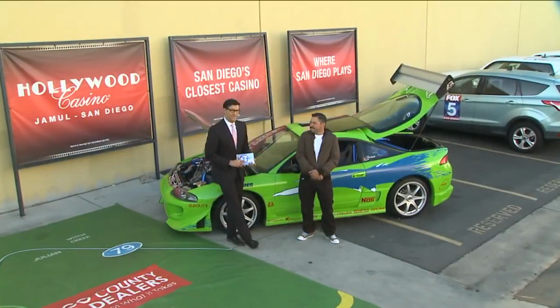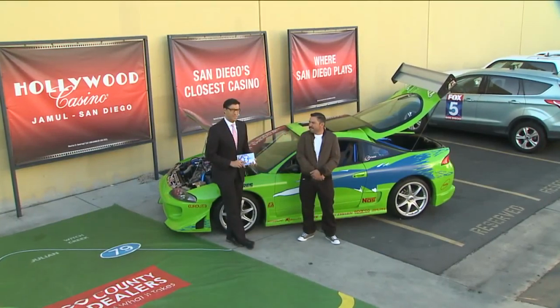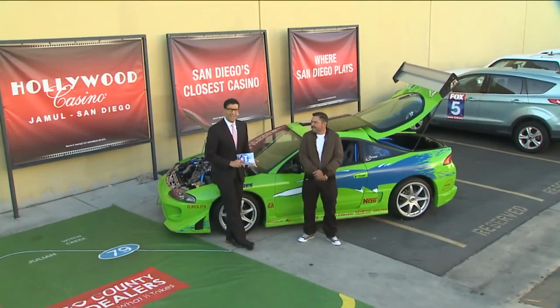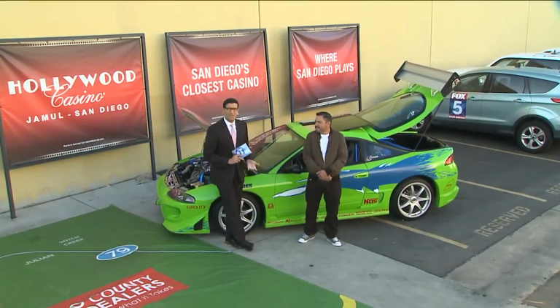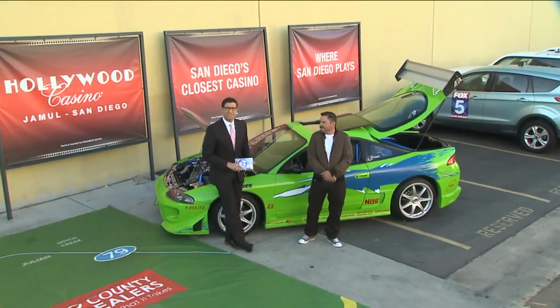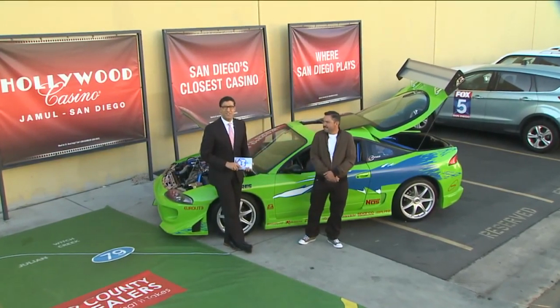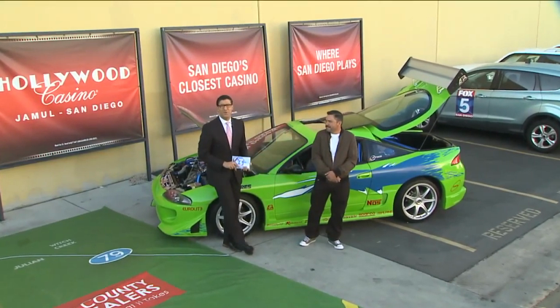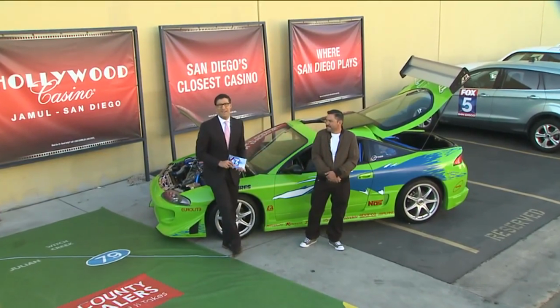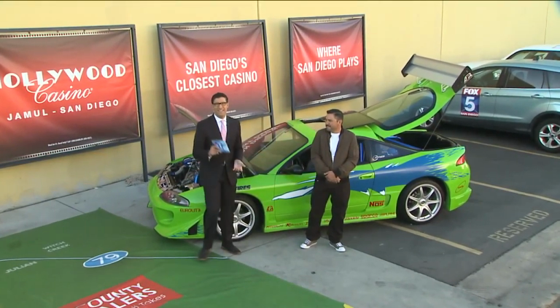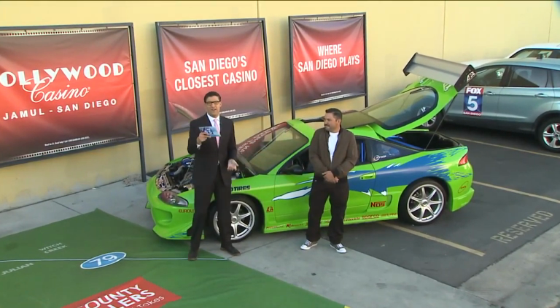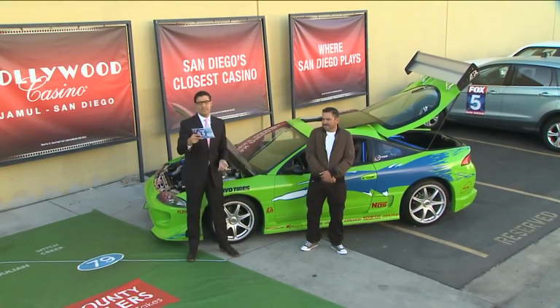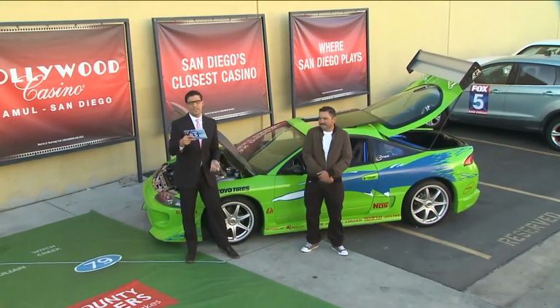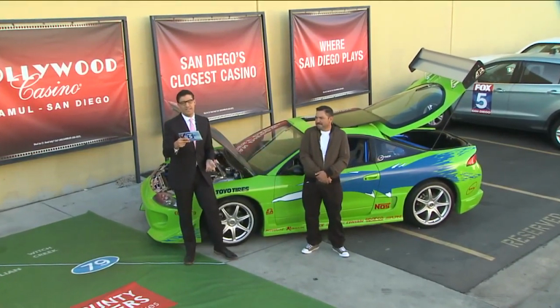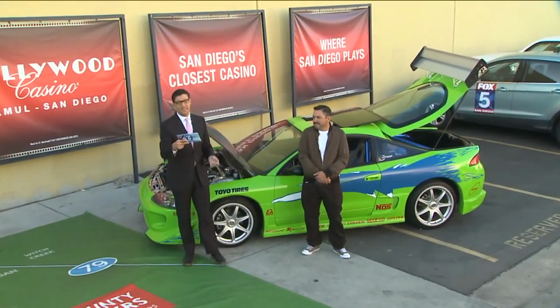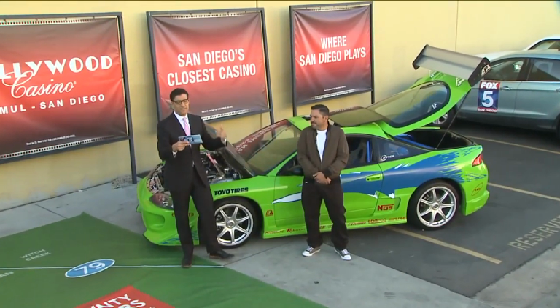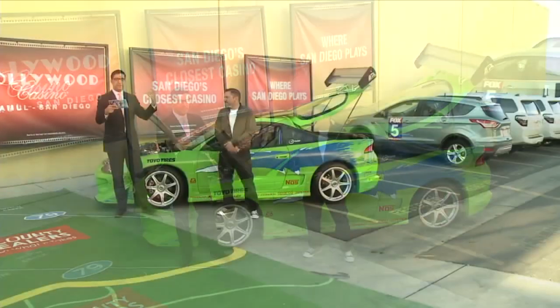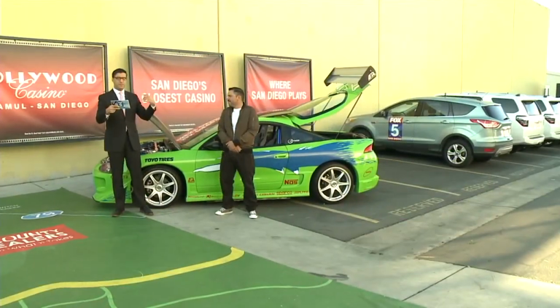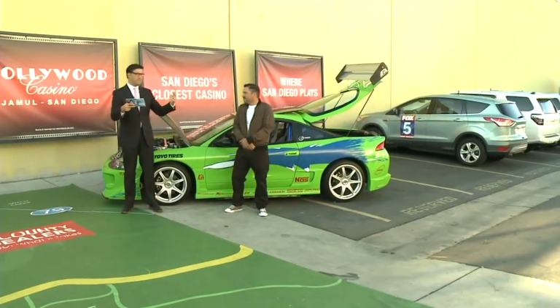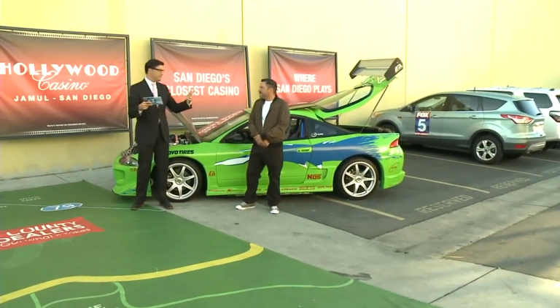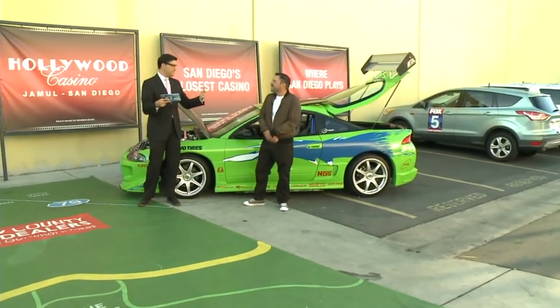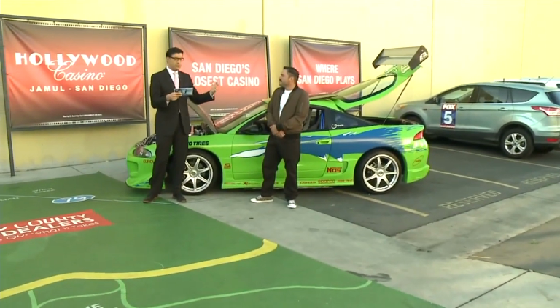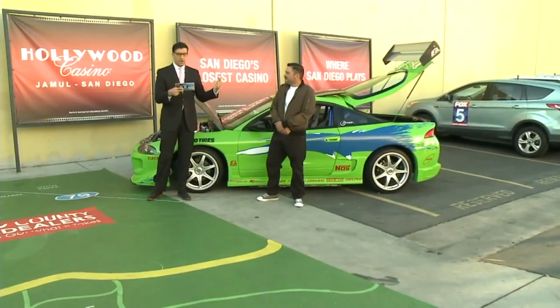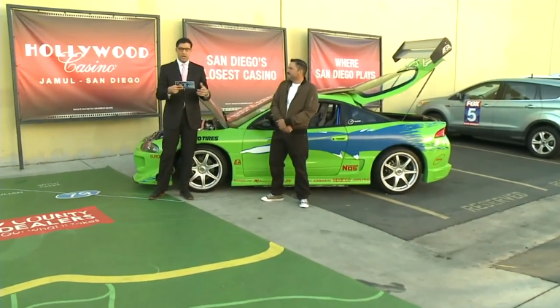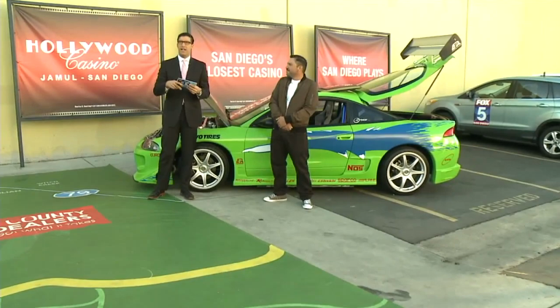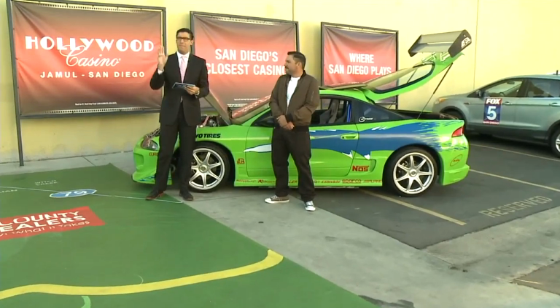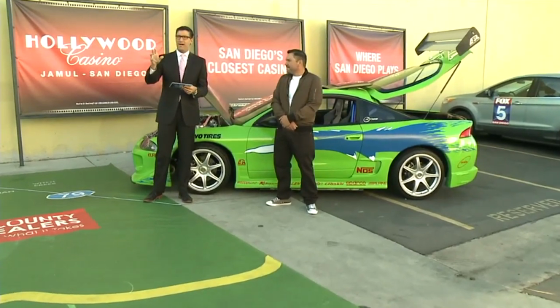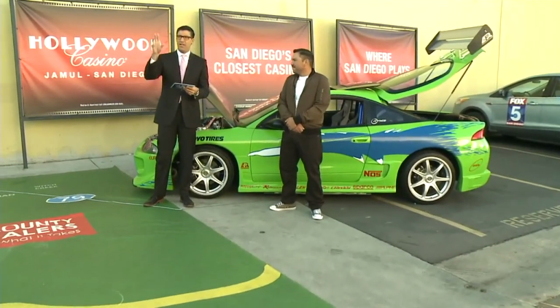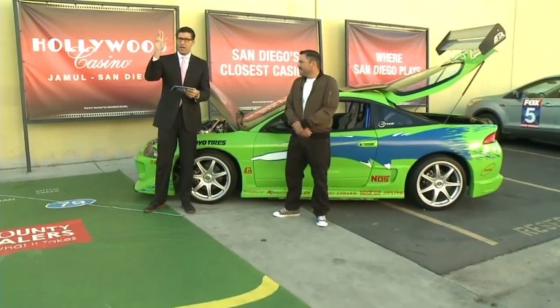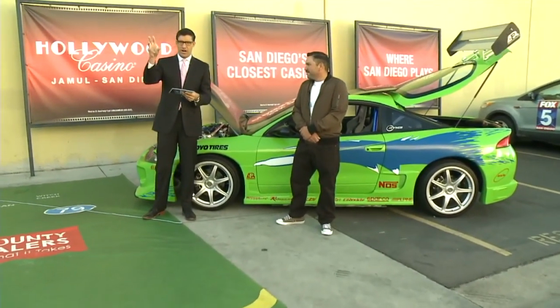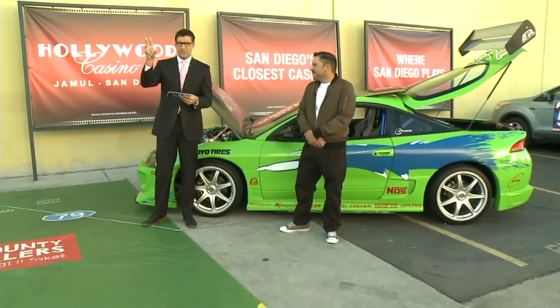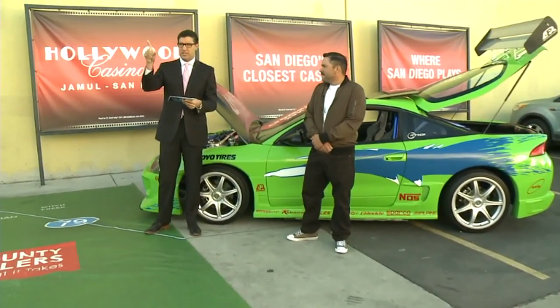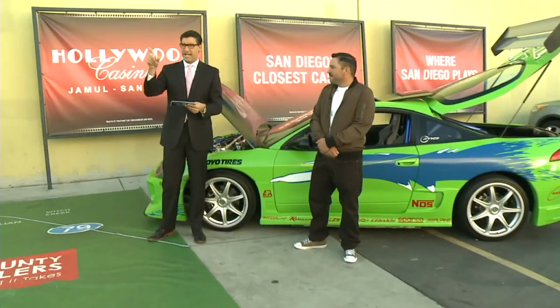Oh man, I want this car so bad right now. You know that in the Fast and the Furious movies, it was all about the cars. Check it out.